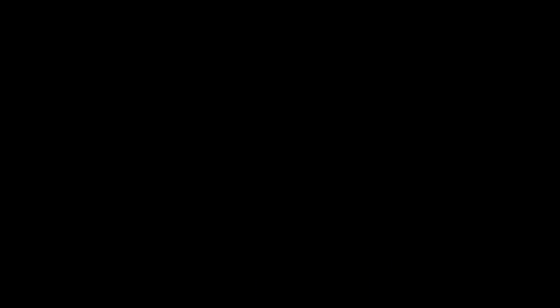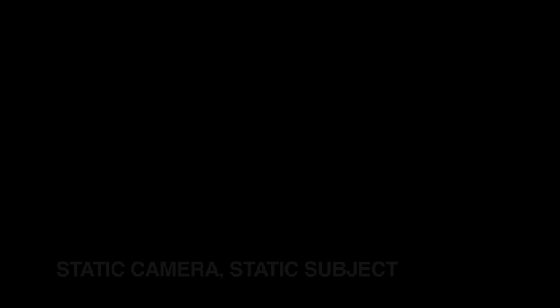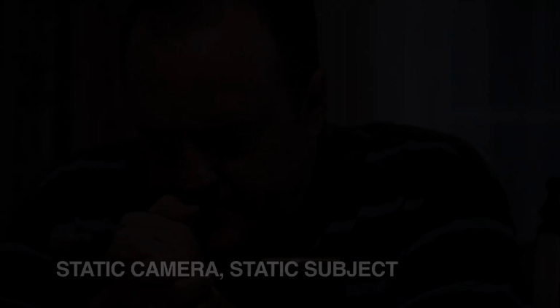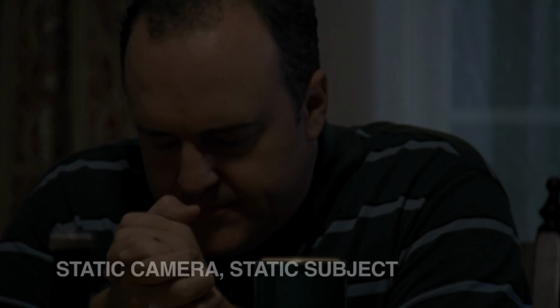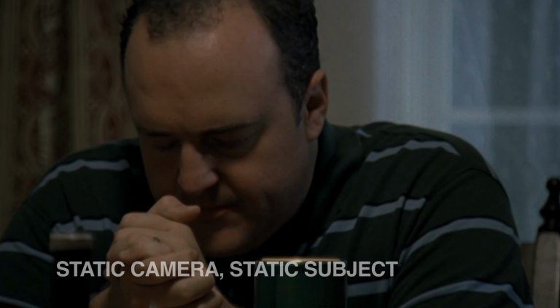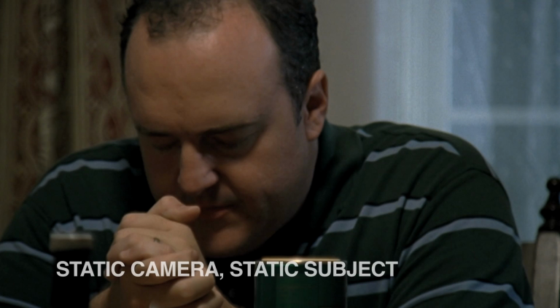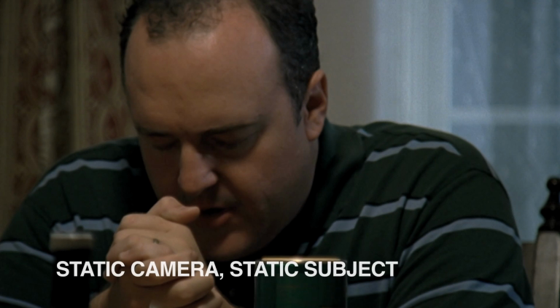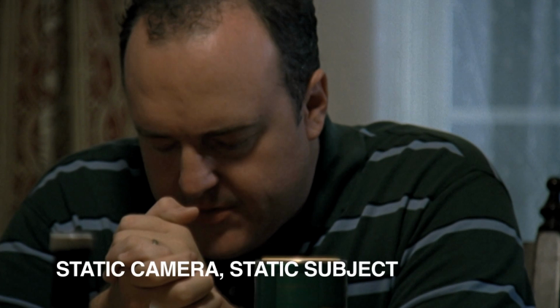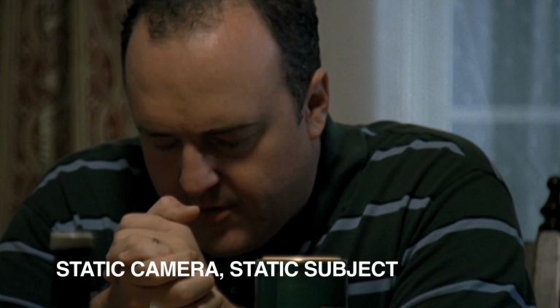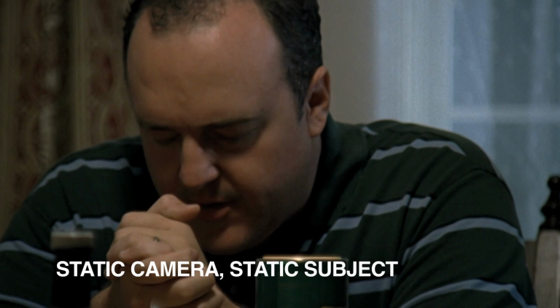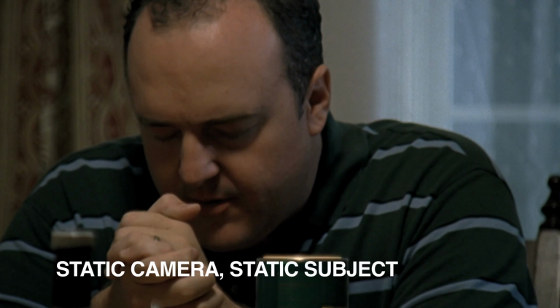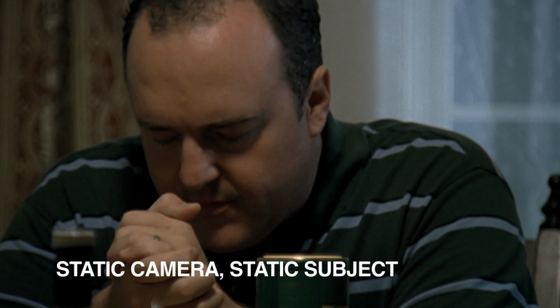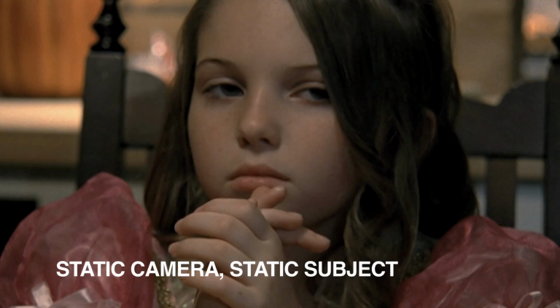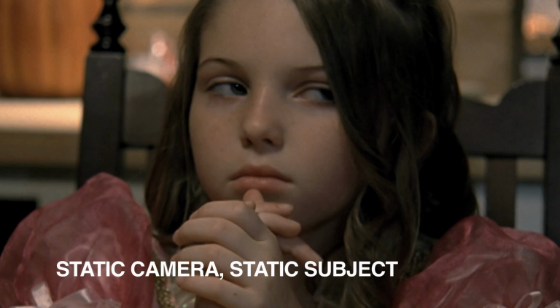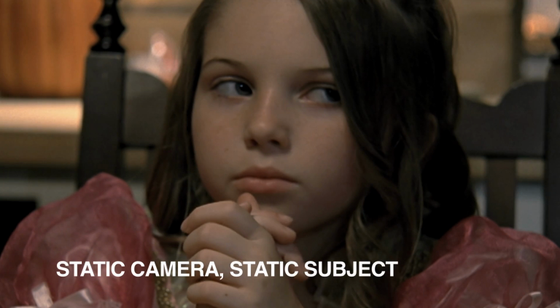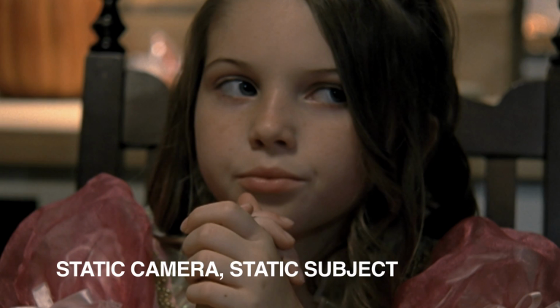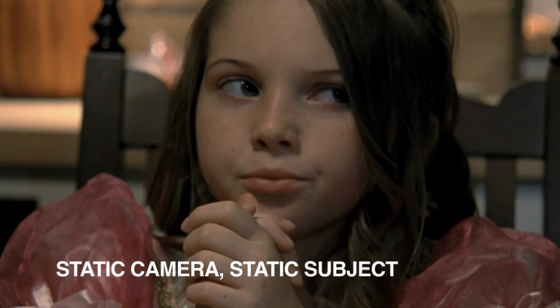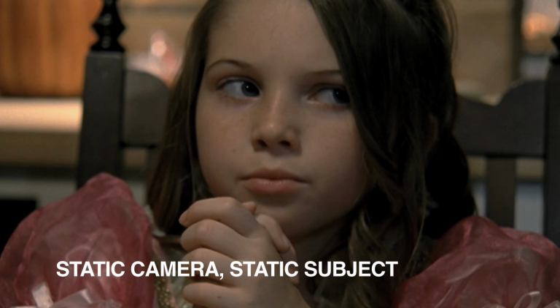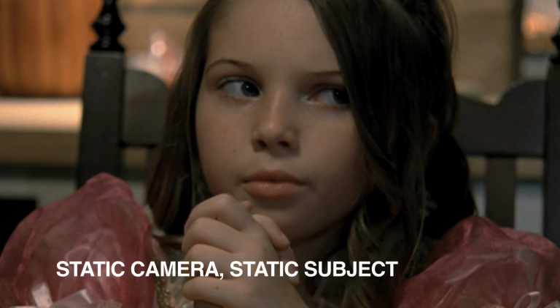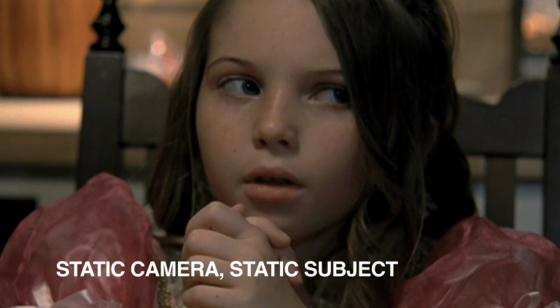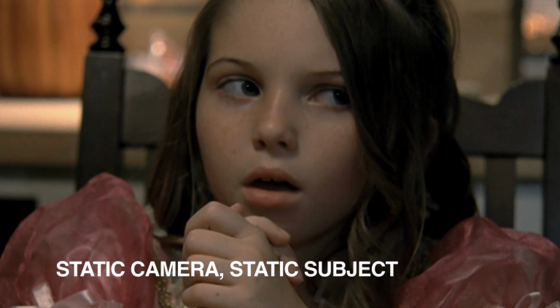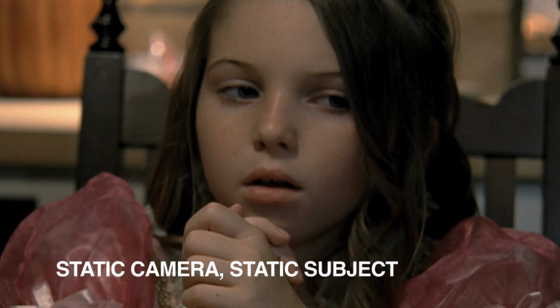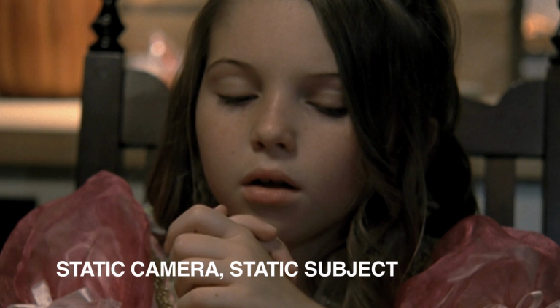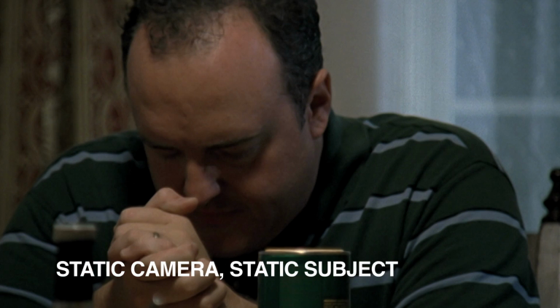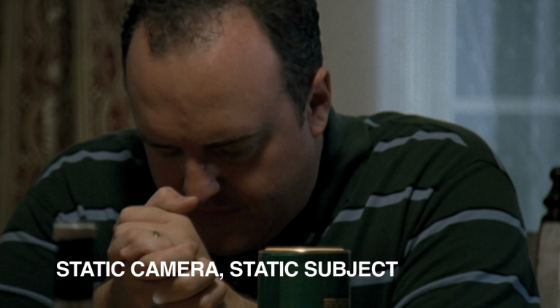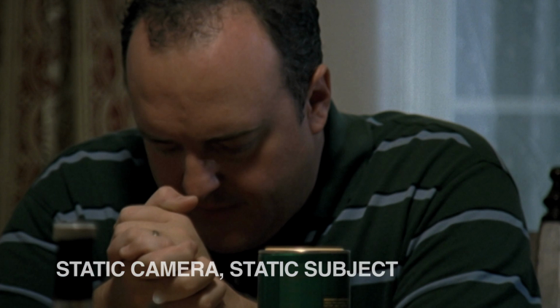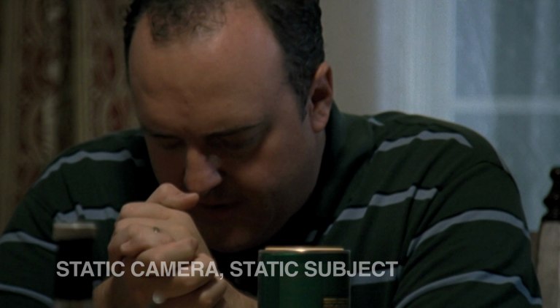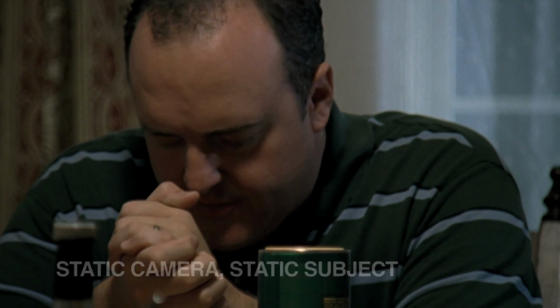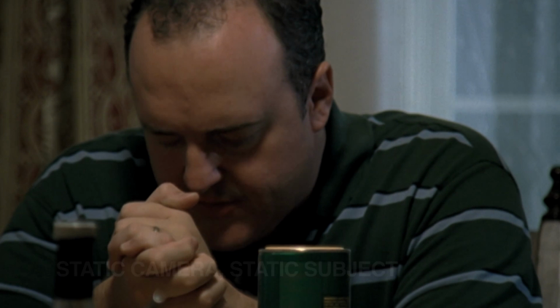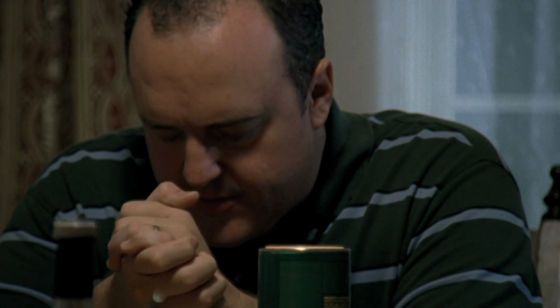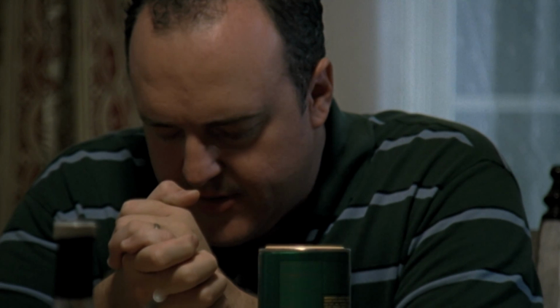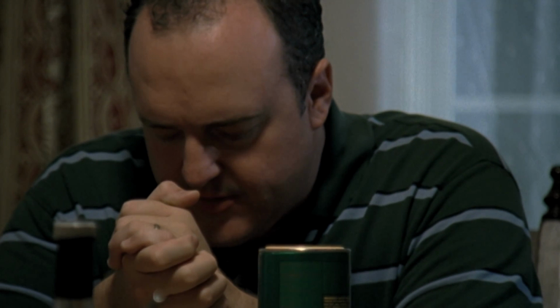With the static camera and static subject, both the camera and the action remain stationary in the frame.